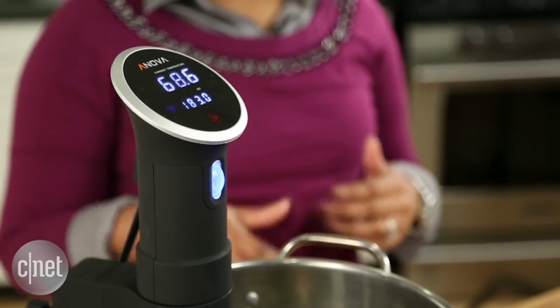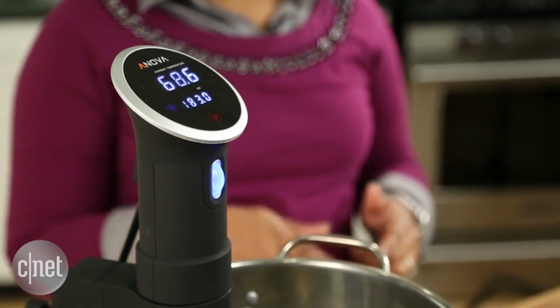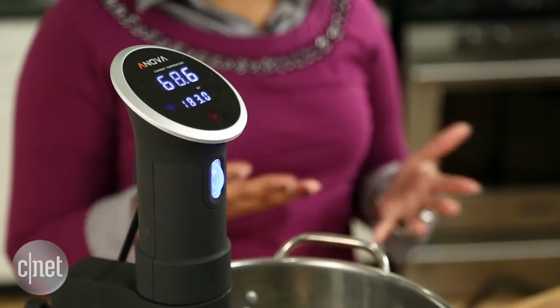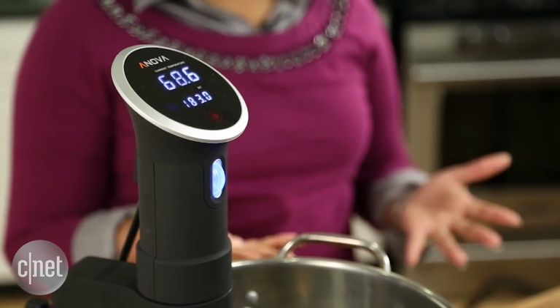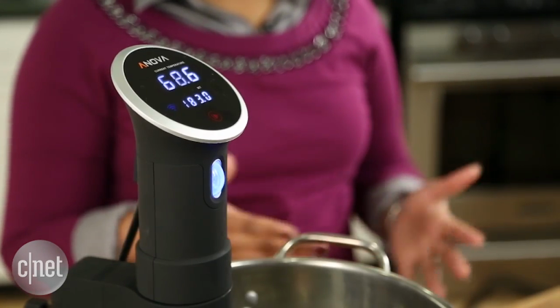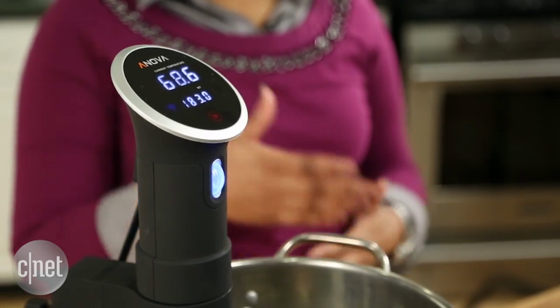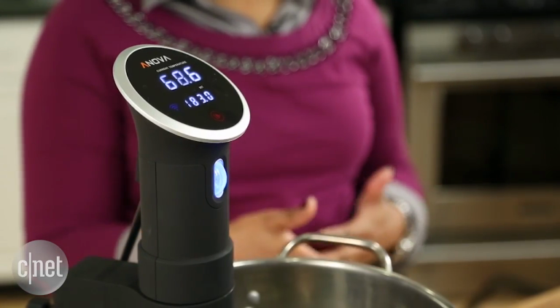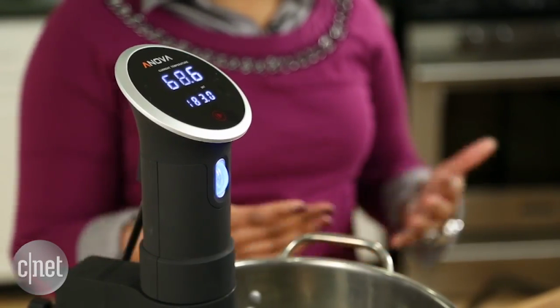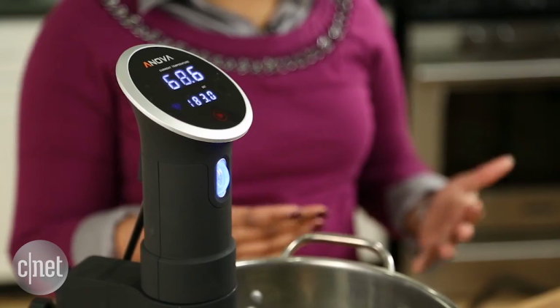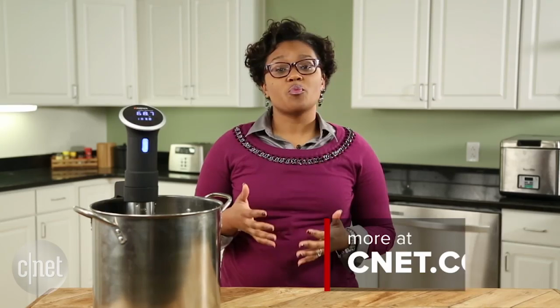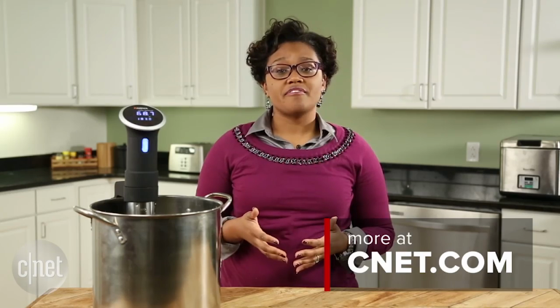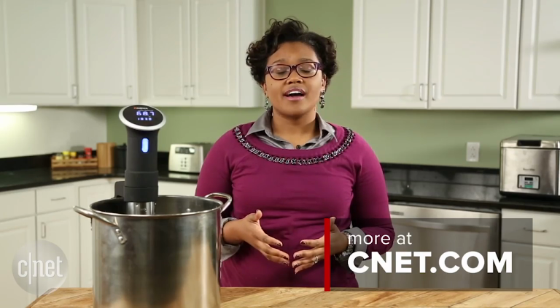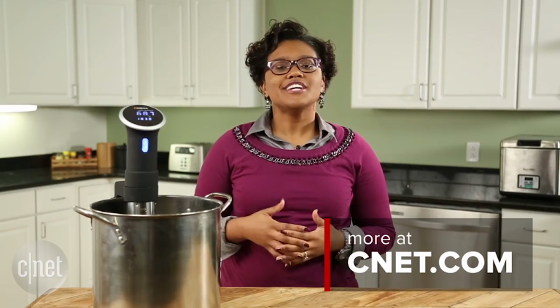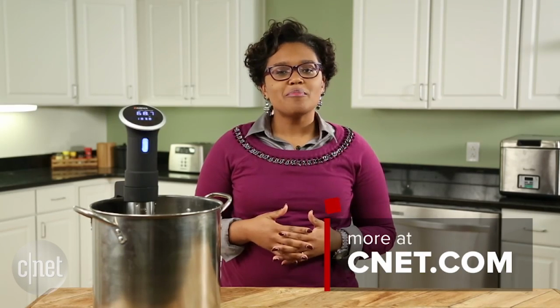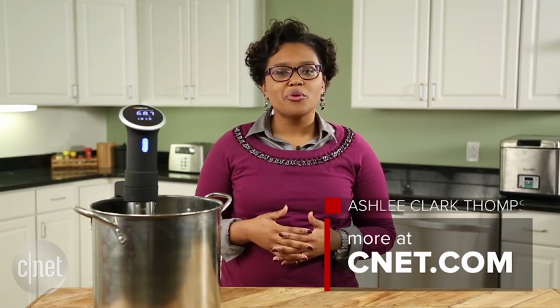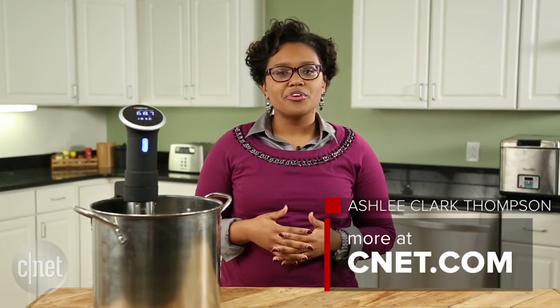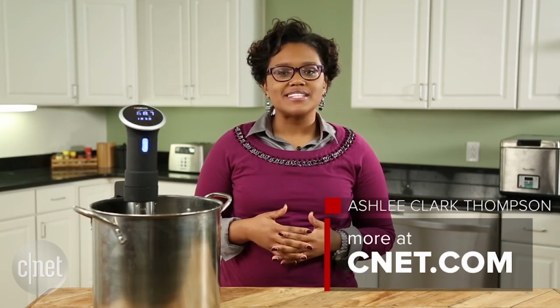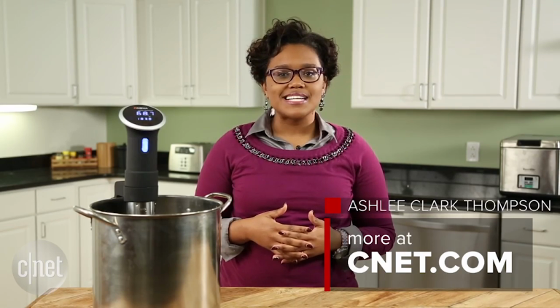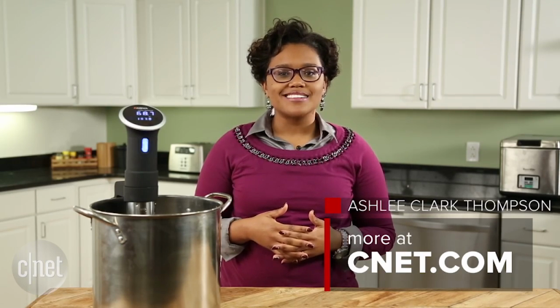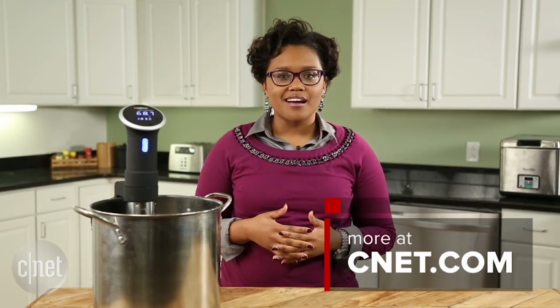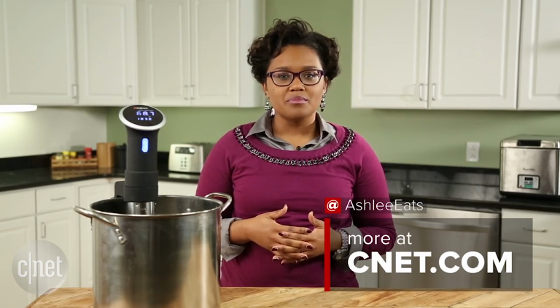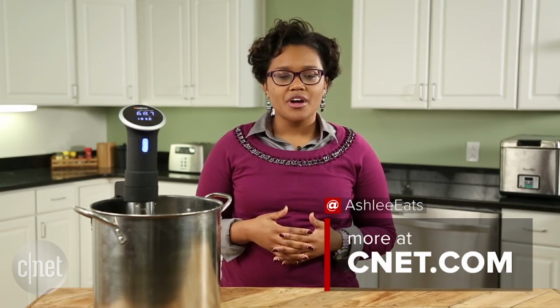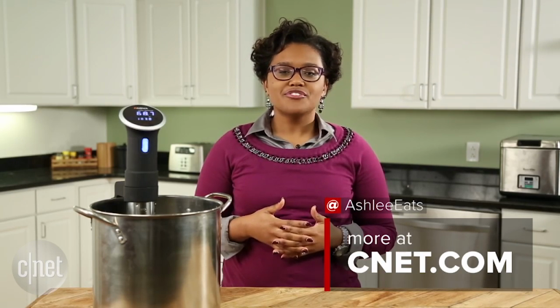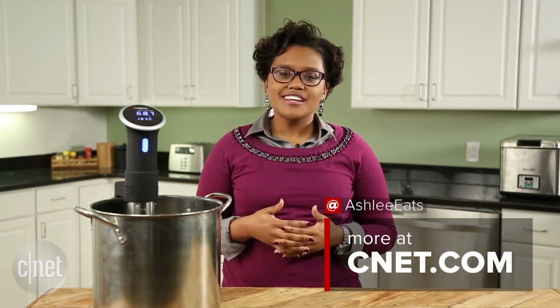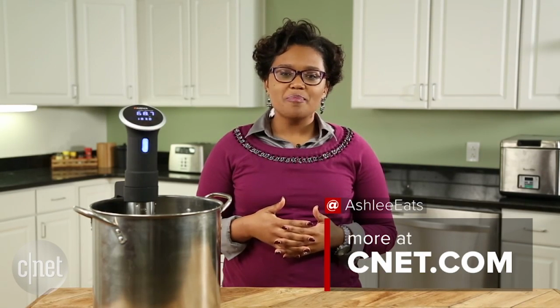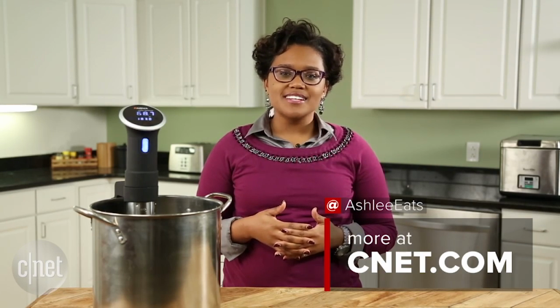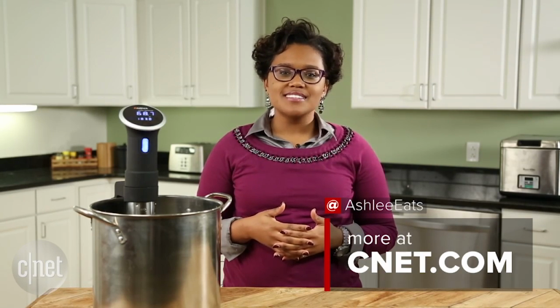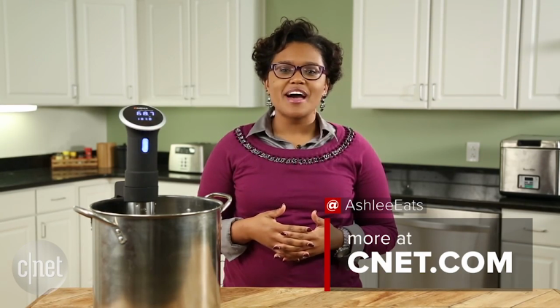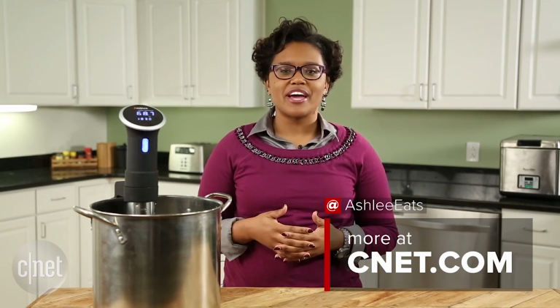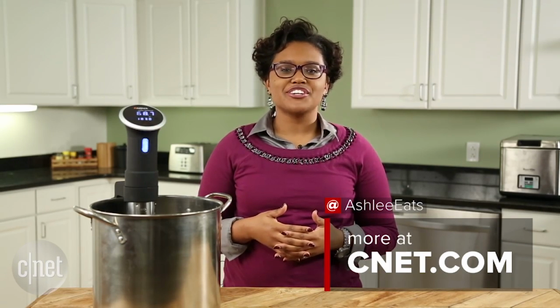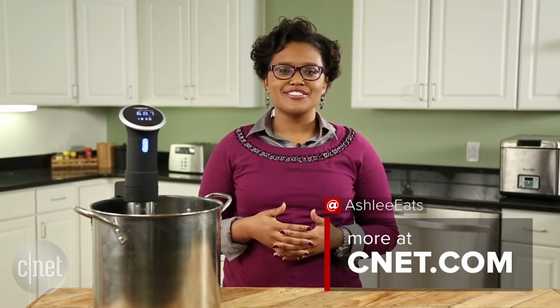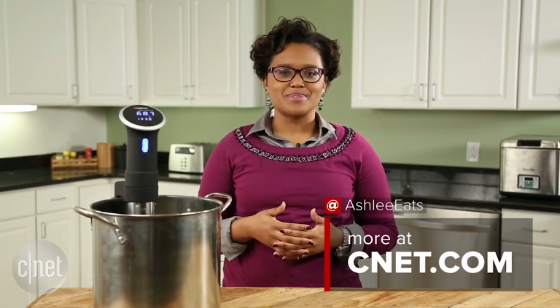To learn more about the Inova Precision Cooker with Wi-Fi, check out my full review at CNET.com. For CNET Appliances, I'm Ashley Clark Thompson.